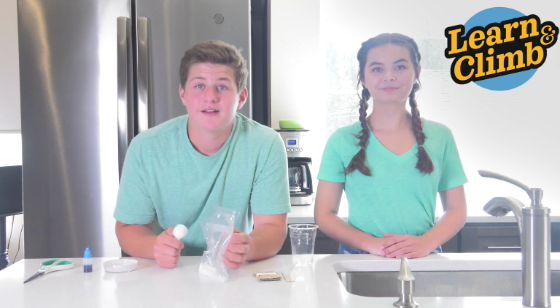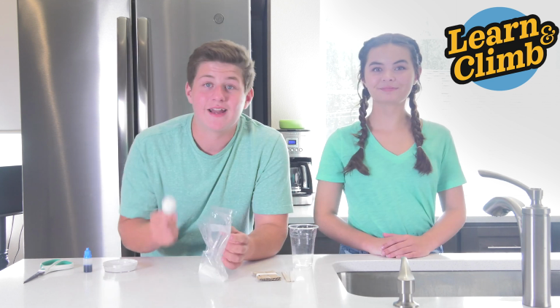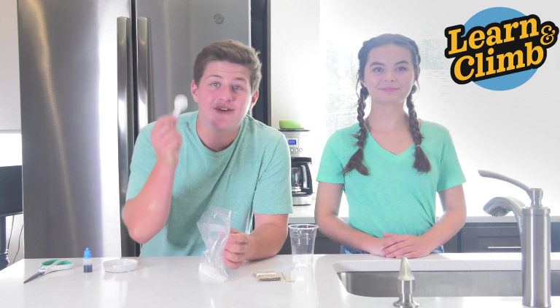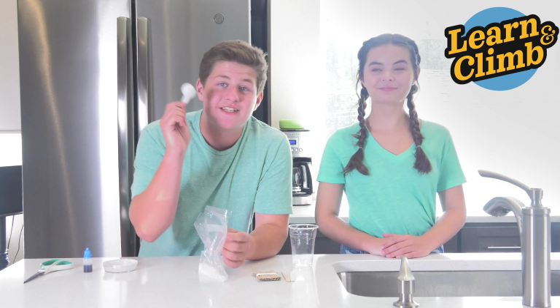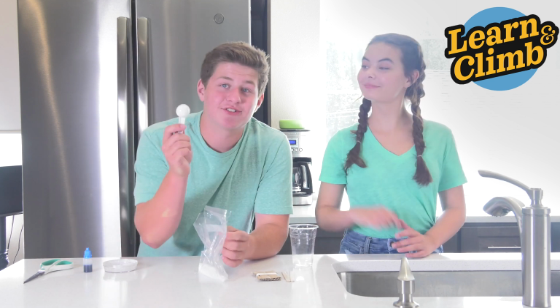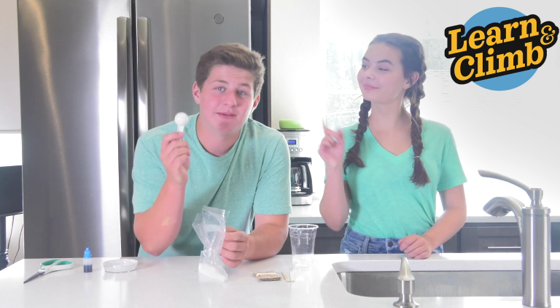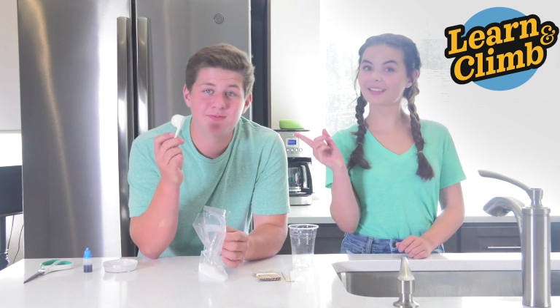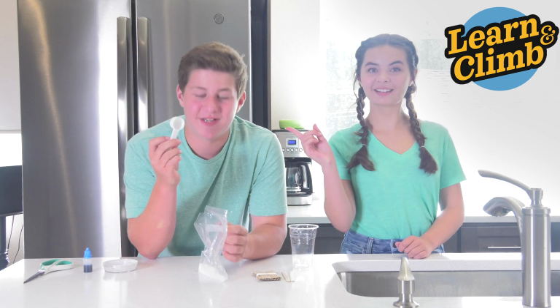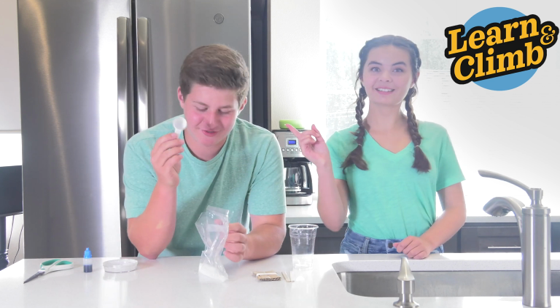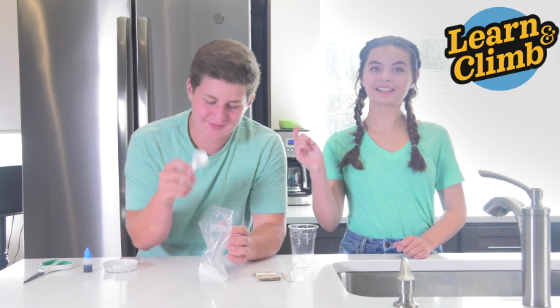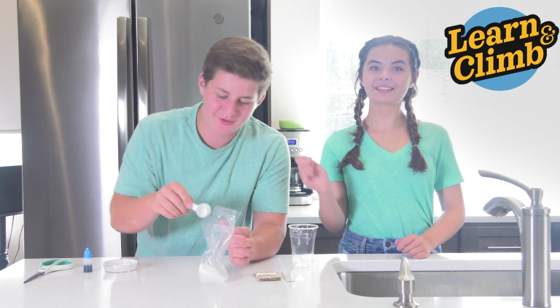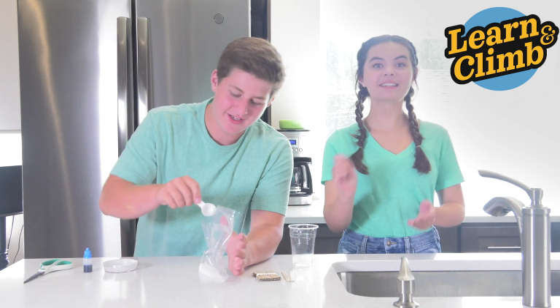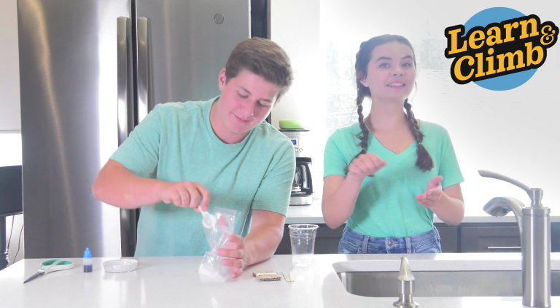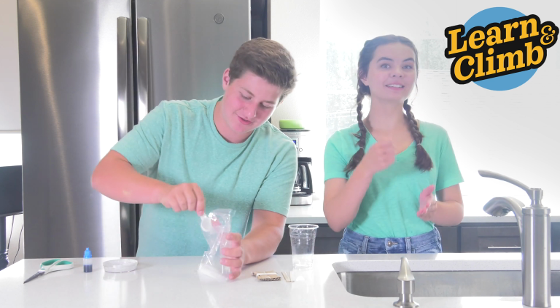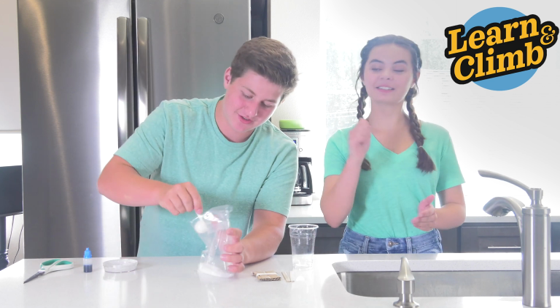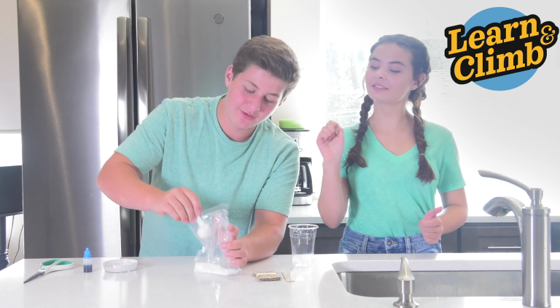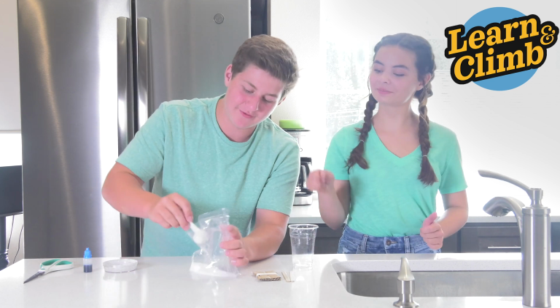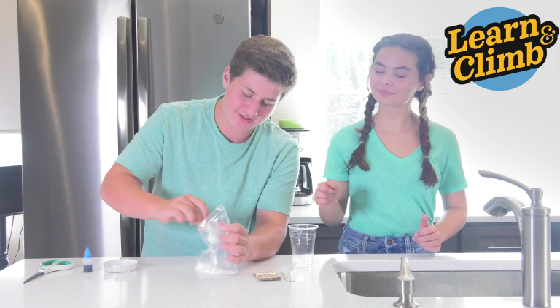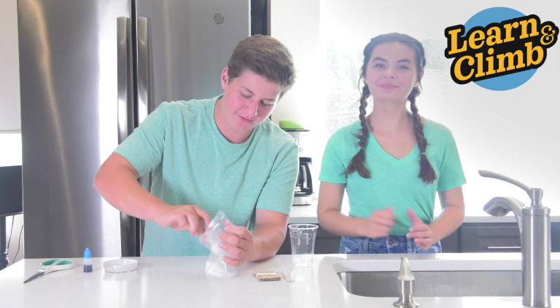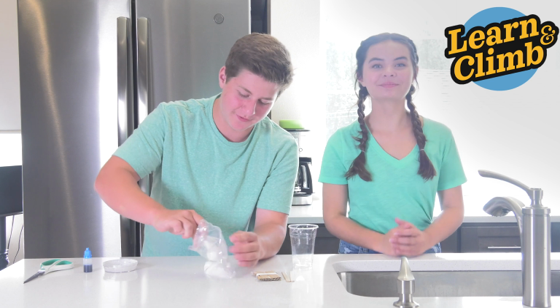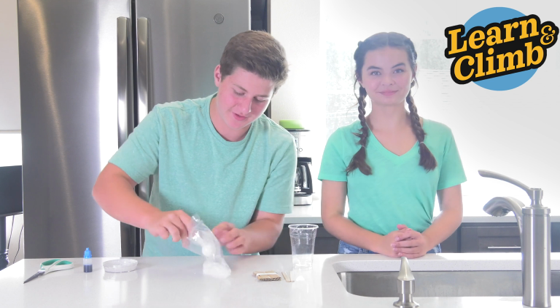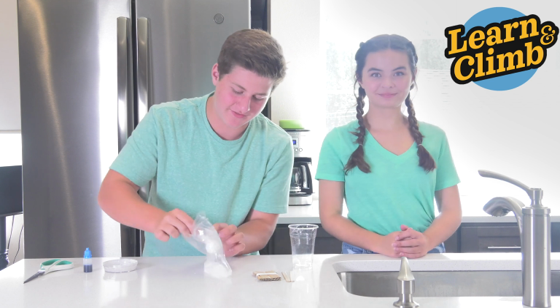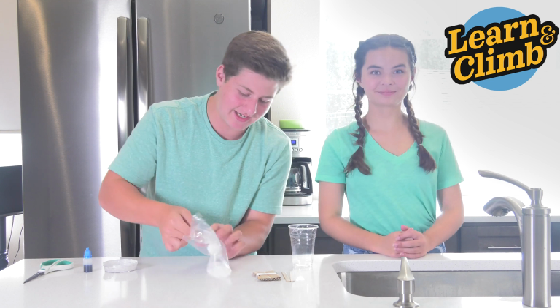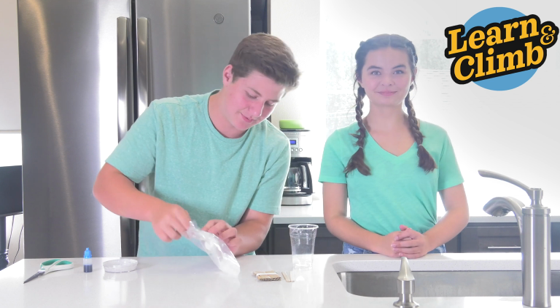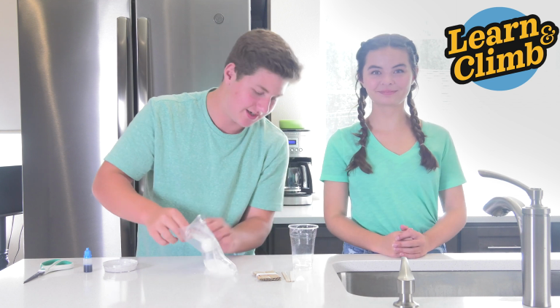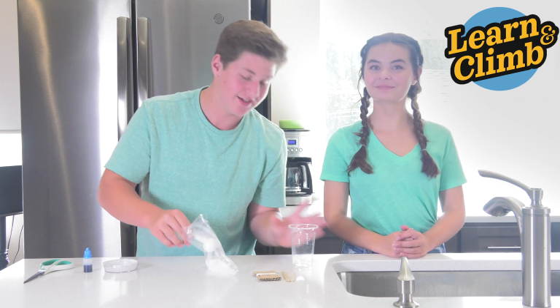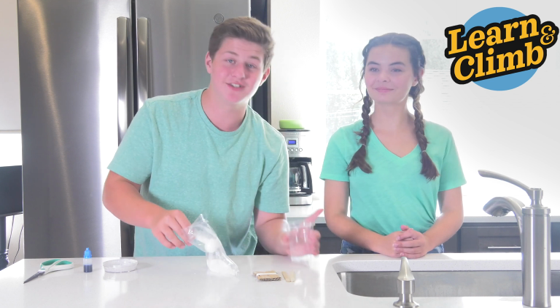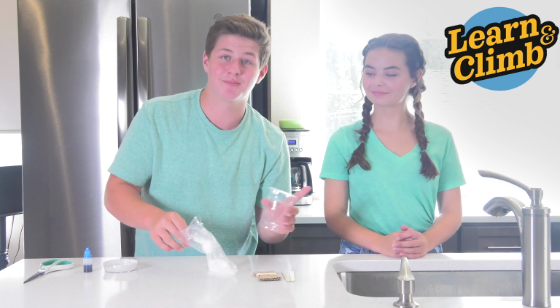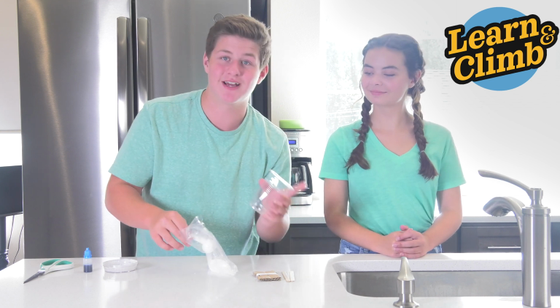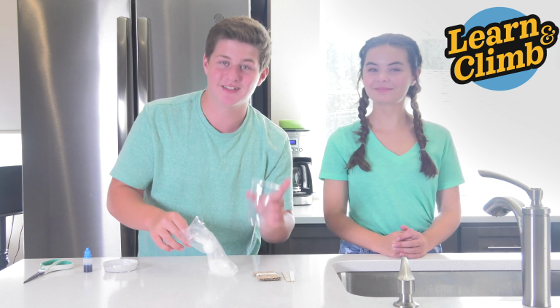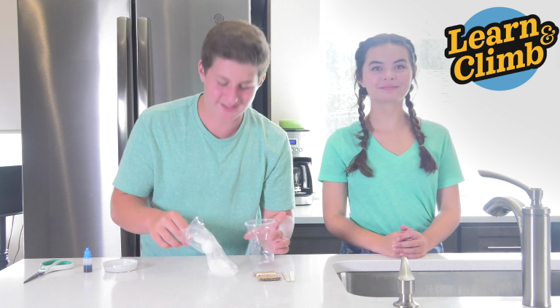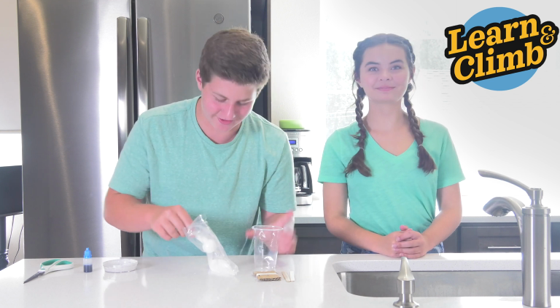Now take your tablespoon measuring spoon and measure two level spoonfuls of ADP into your plastic container.